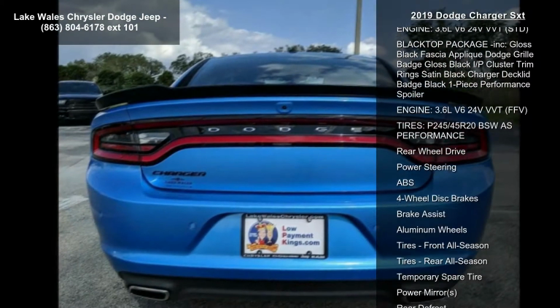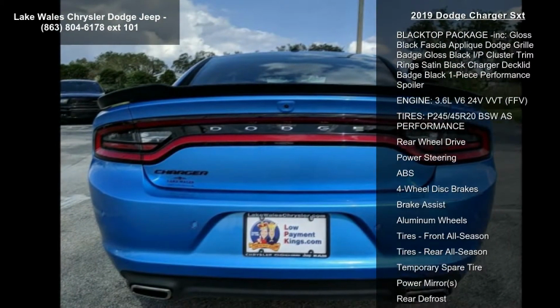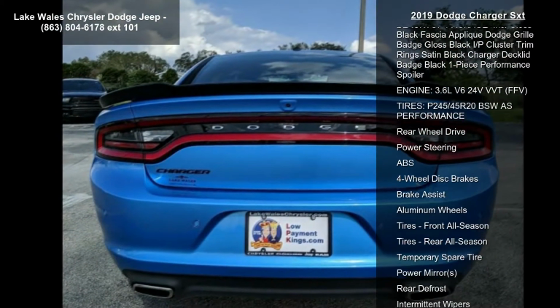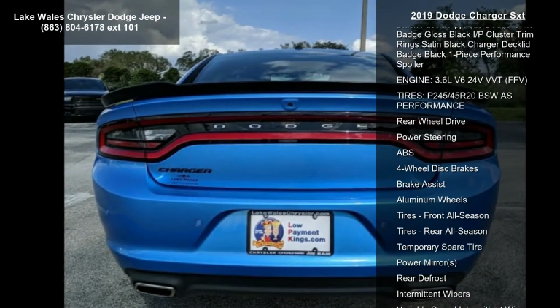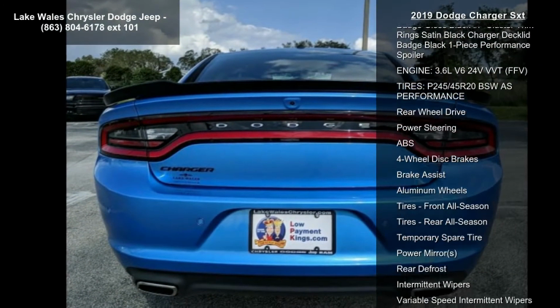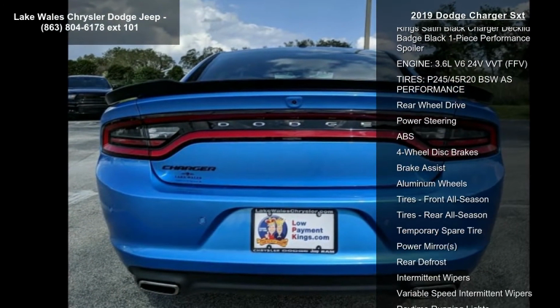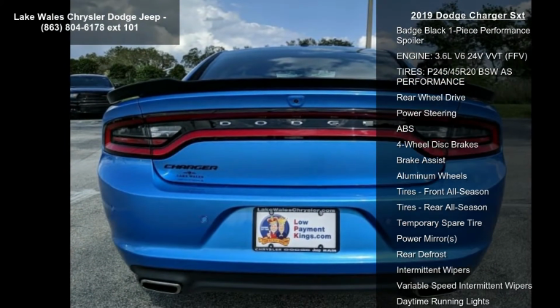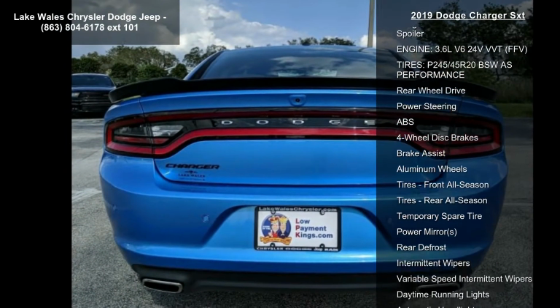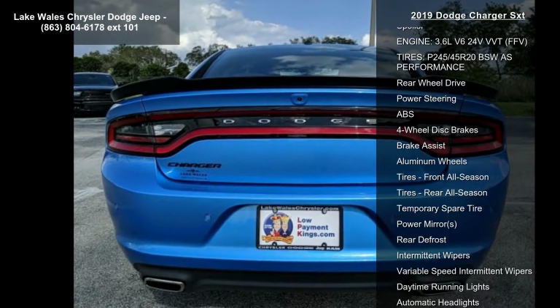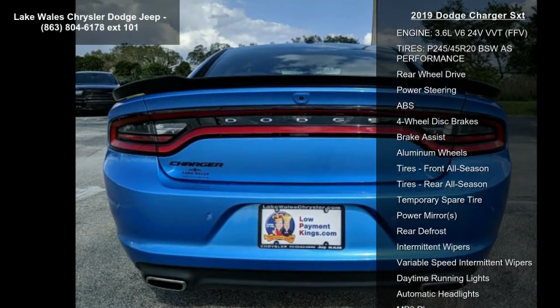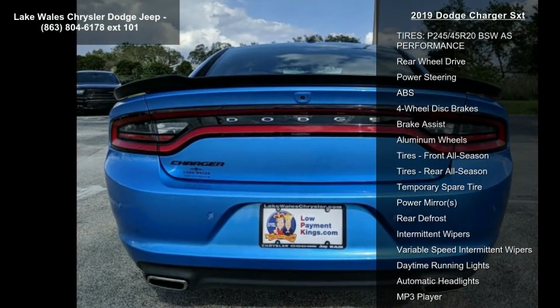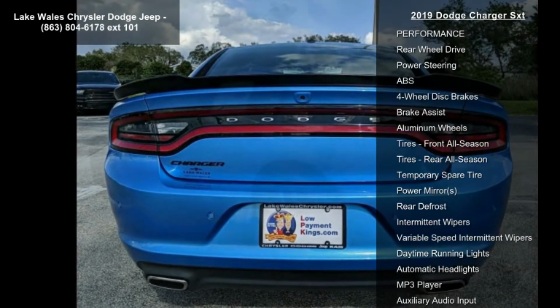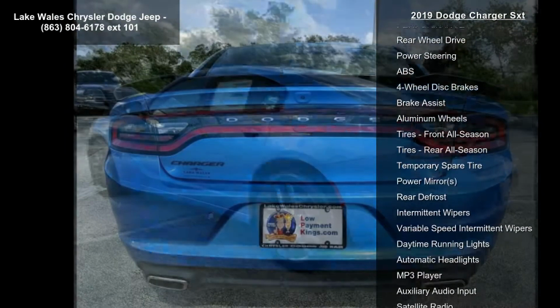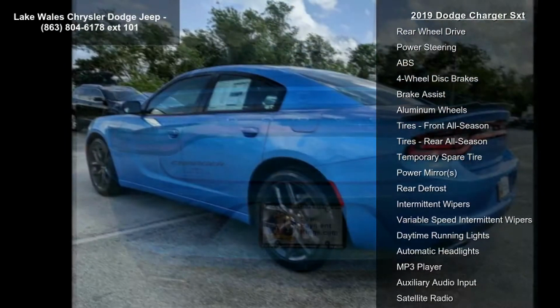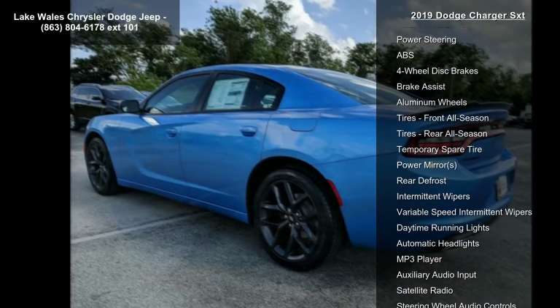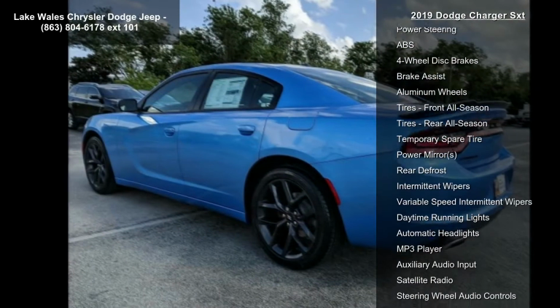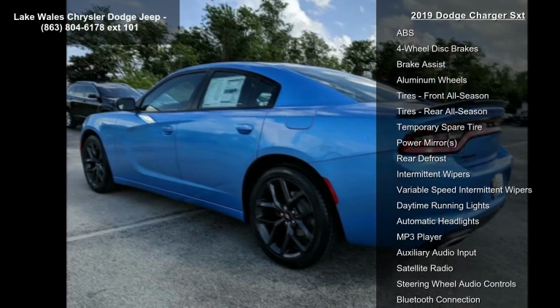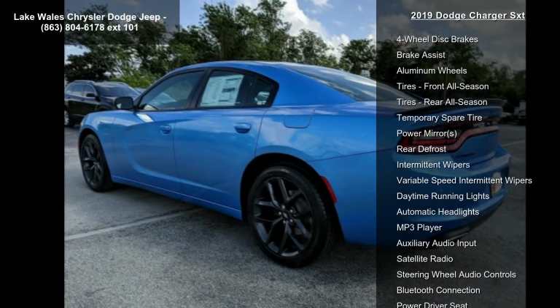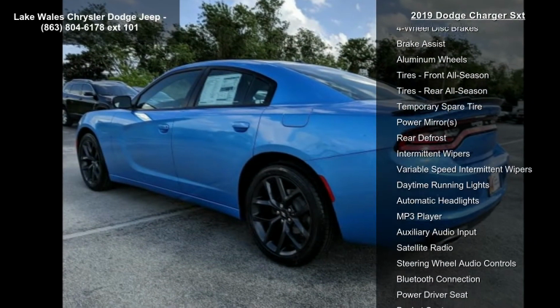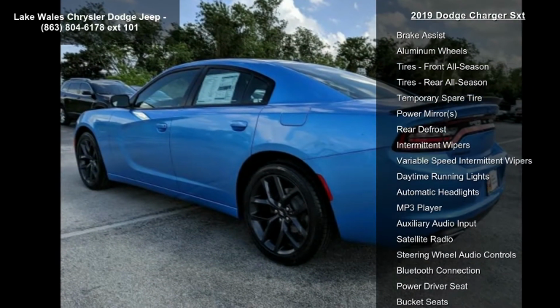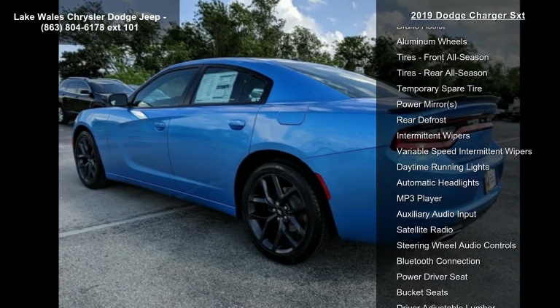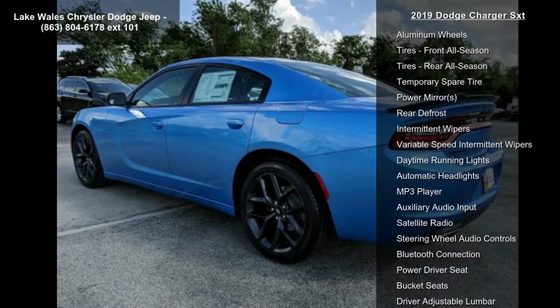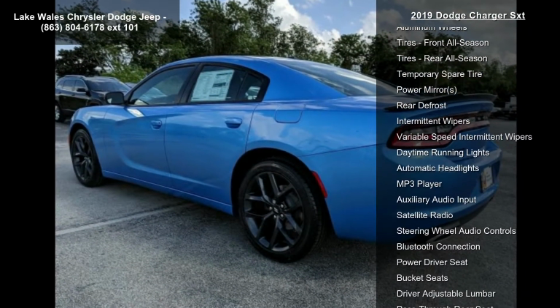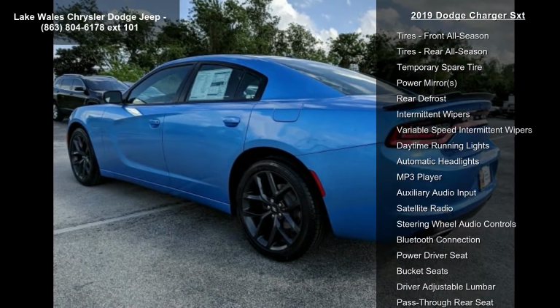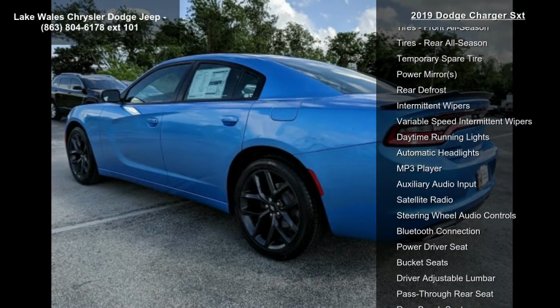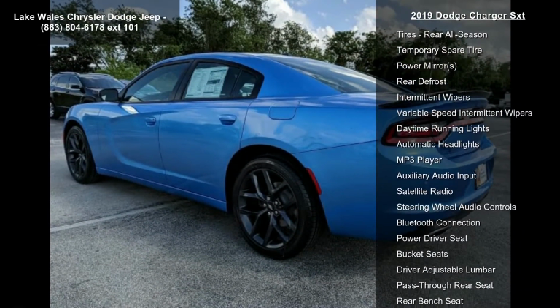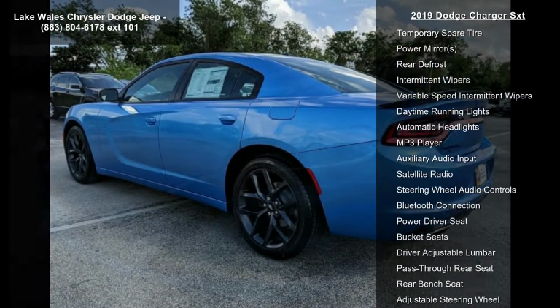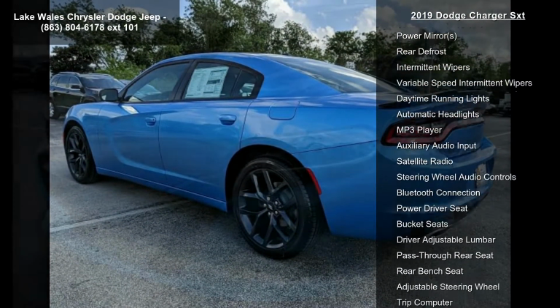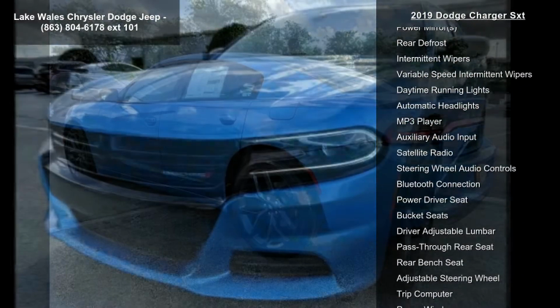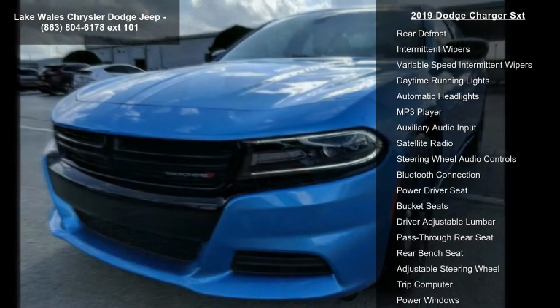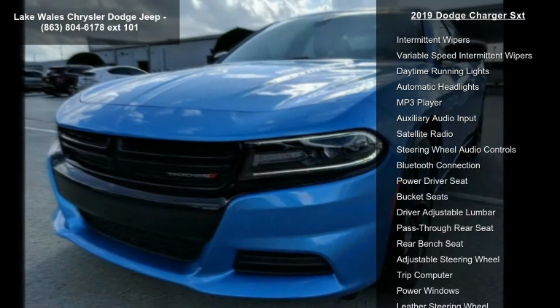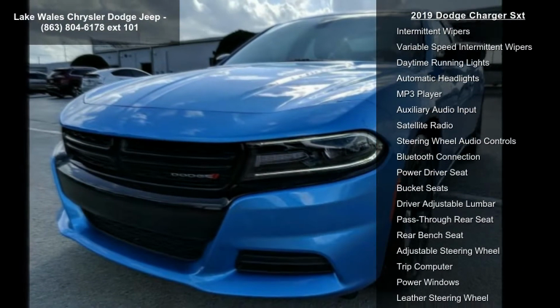Transmission: 8-Speed Automatic 850RE, STD. Quick Order Package 29G included.